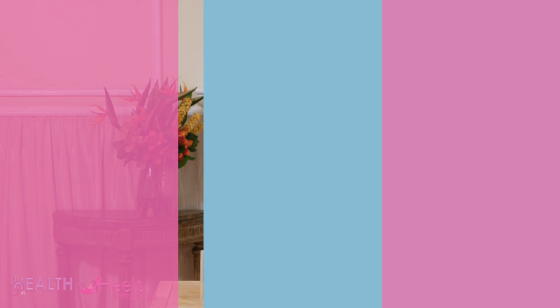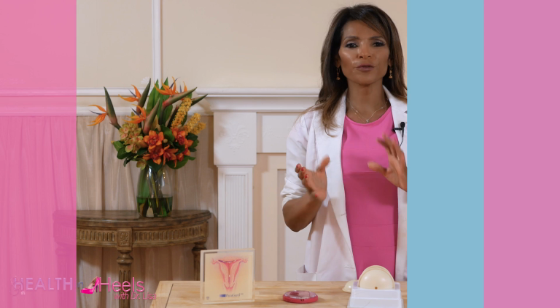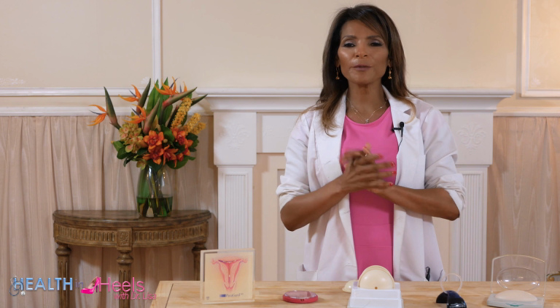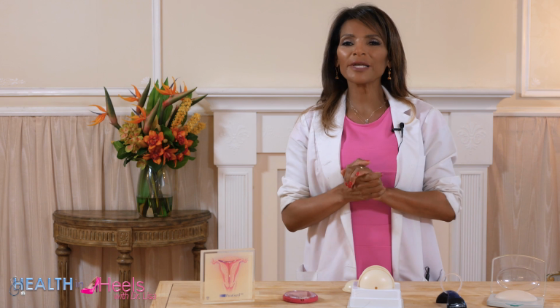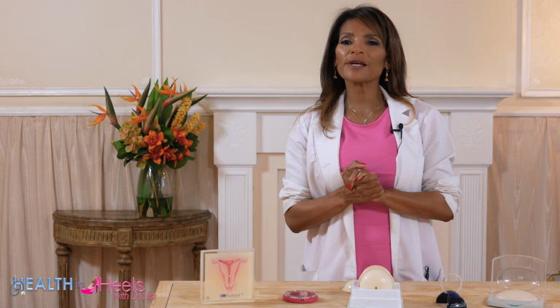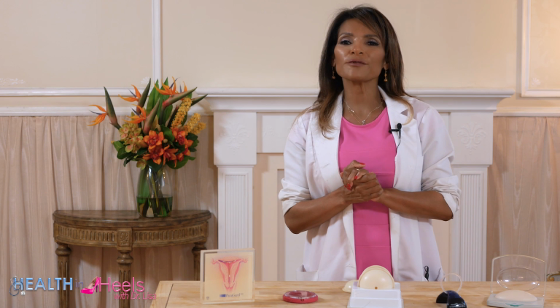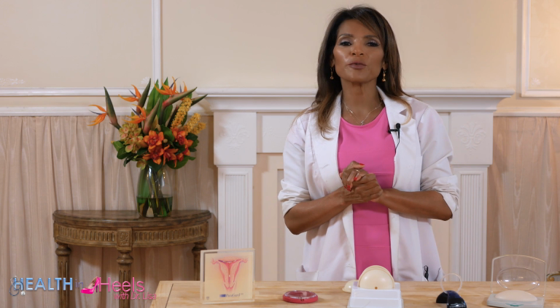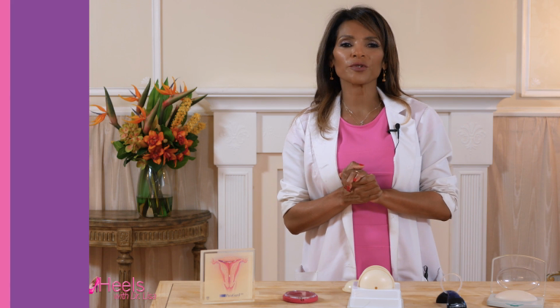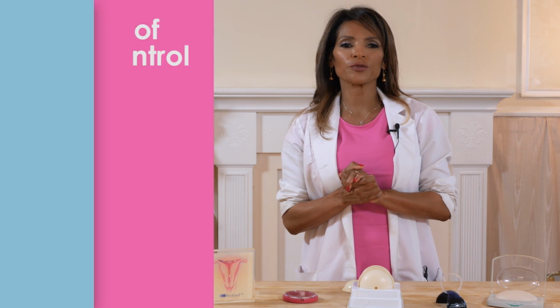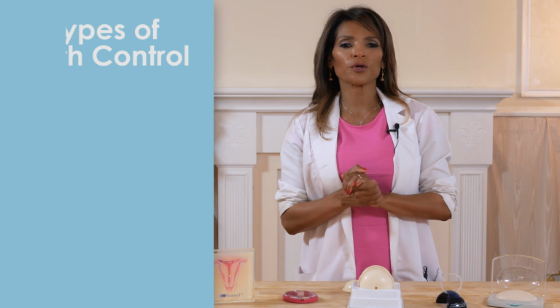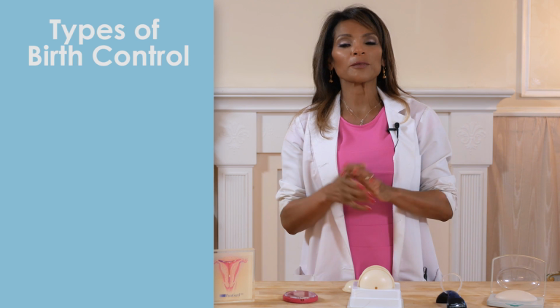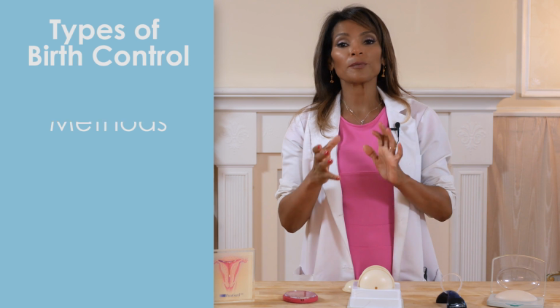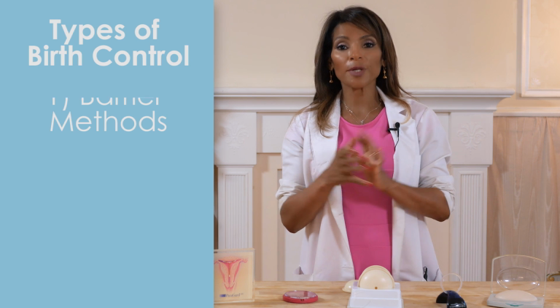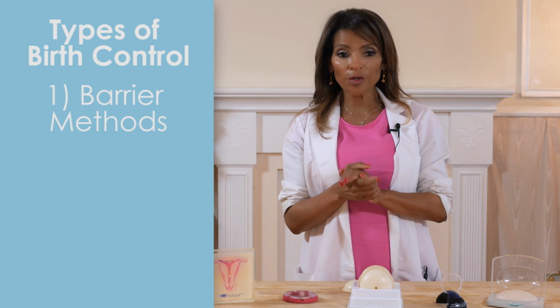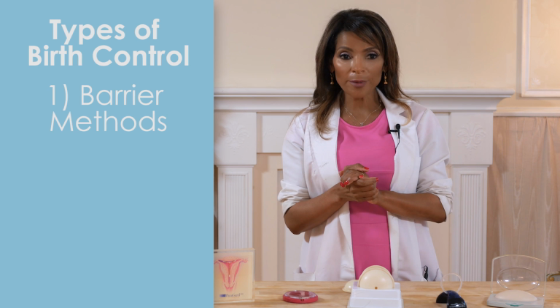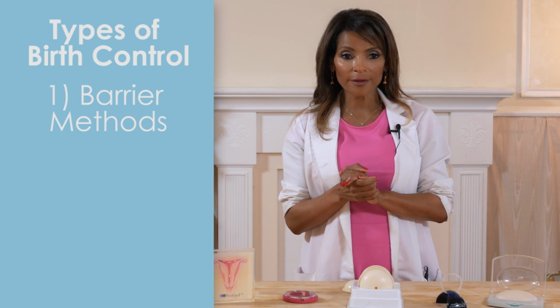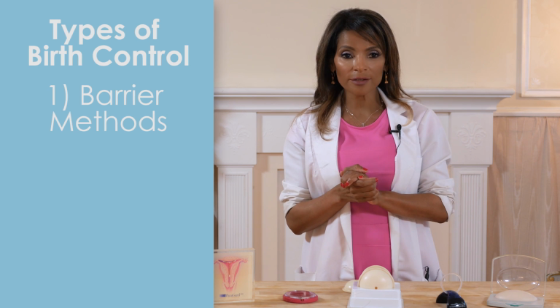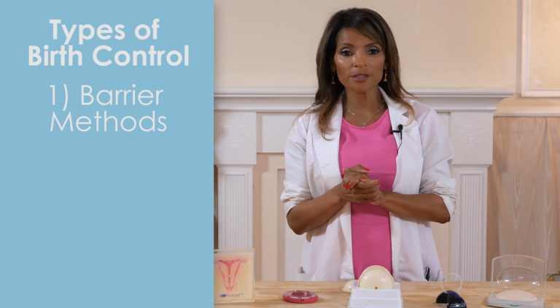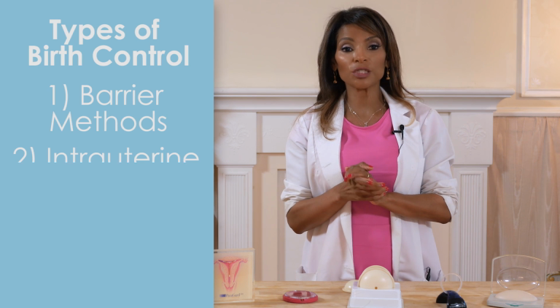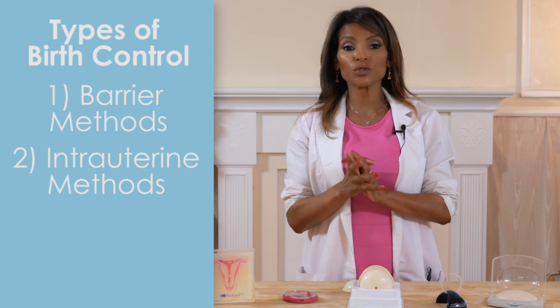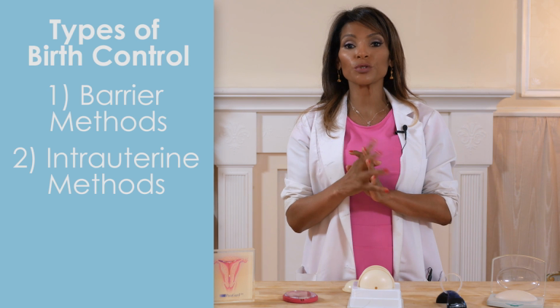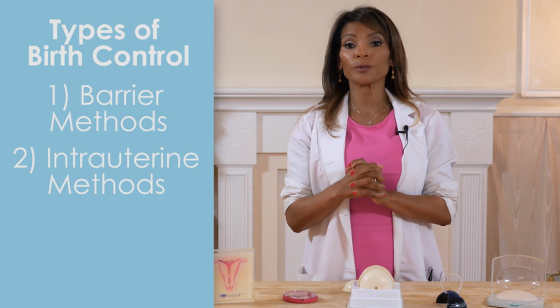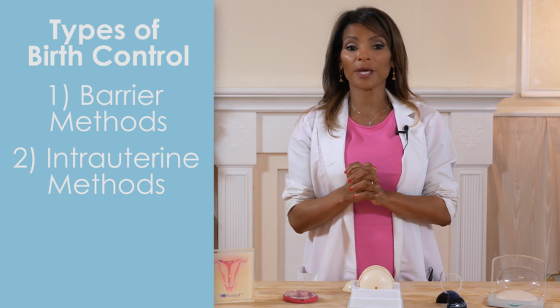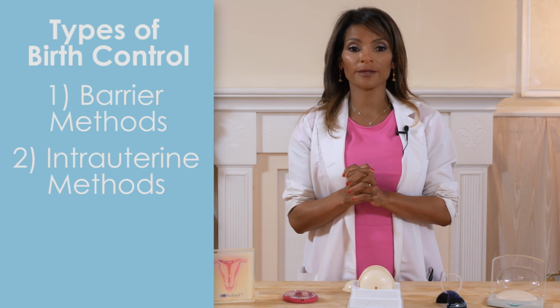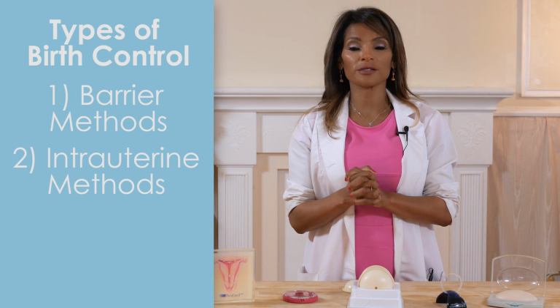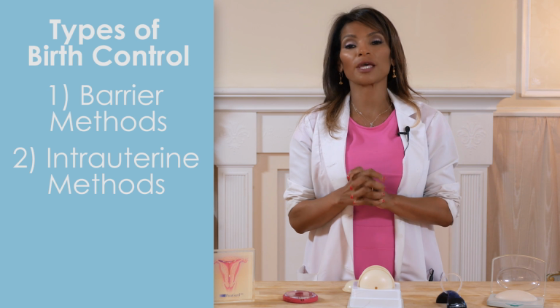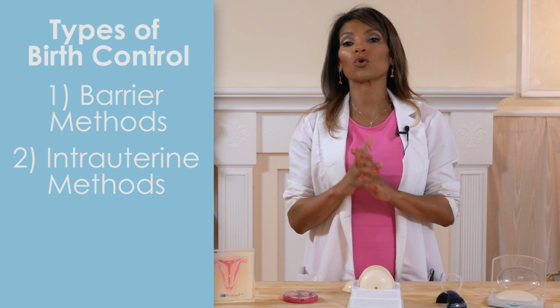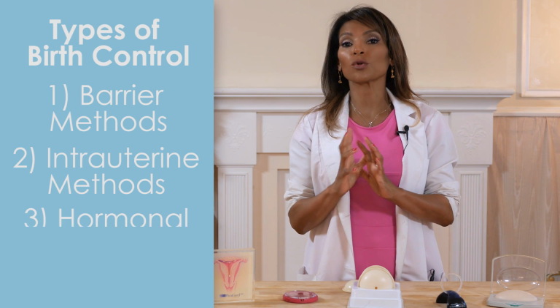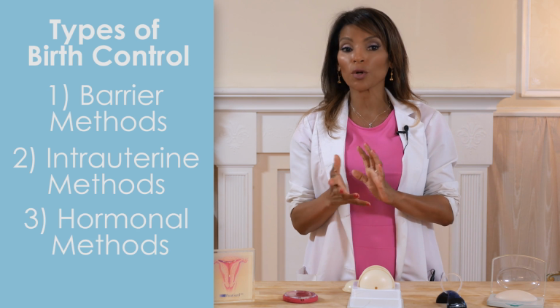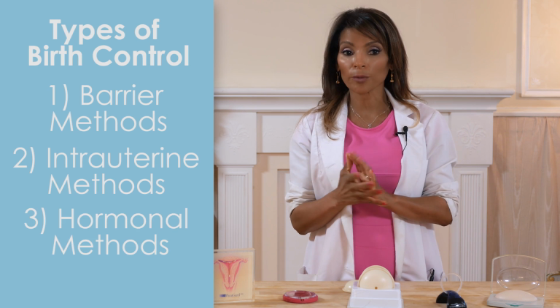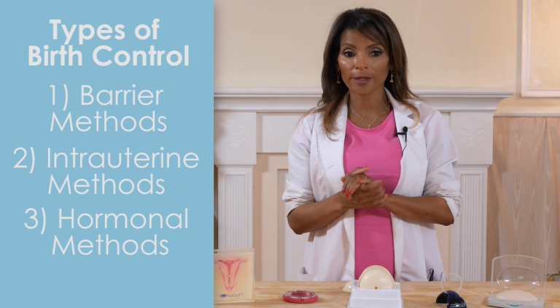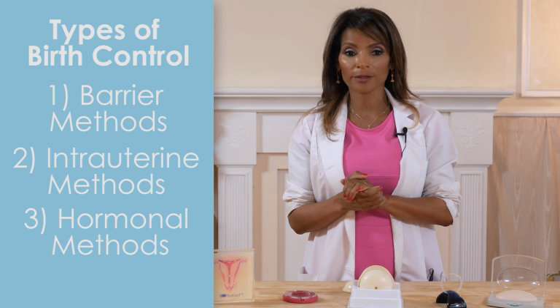There are three main types of birth control: barrier methods, intrauterine methods, and hormonal methods.